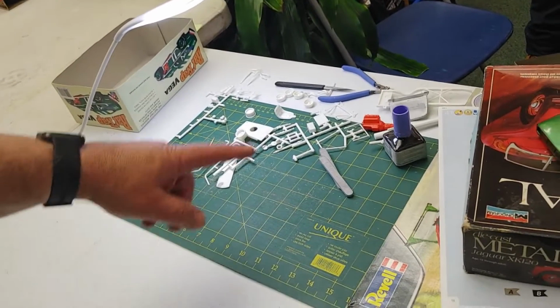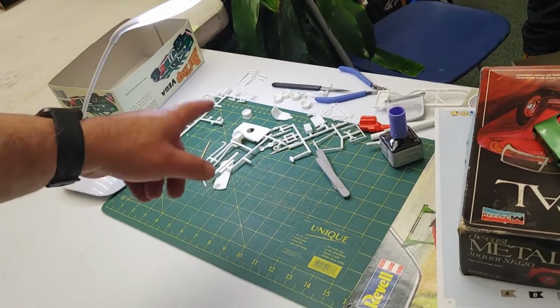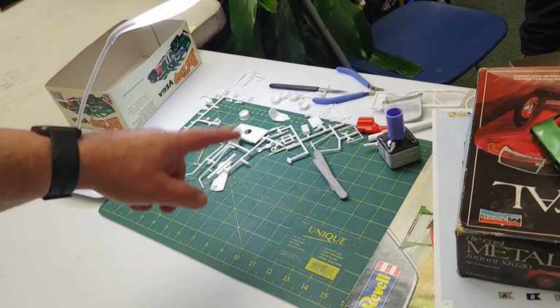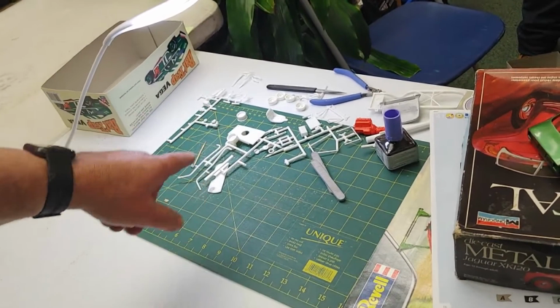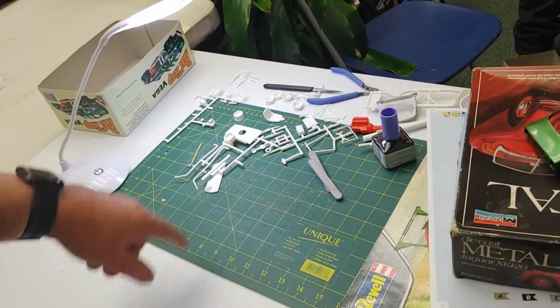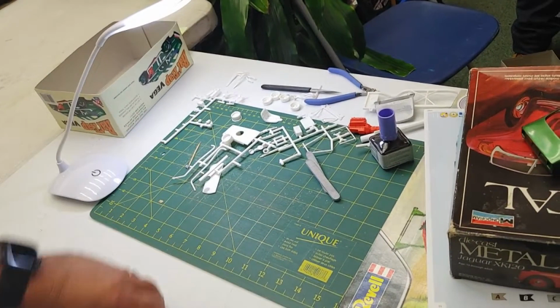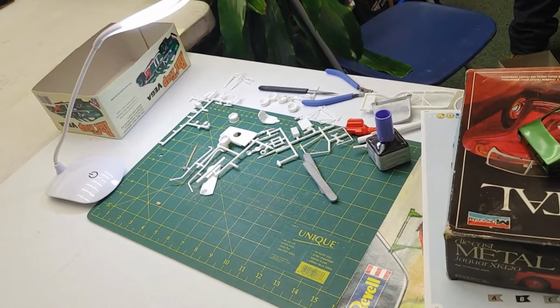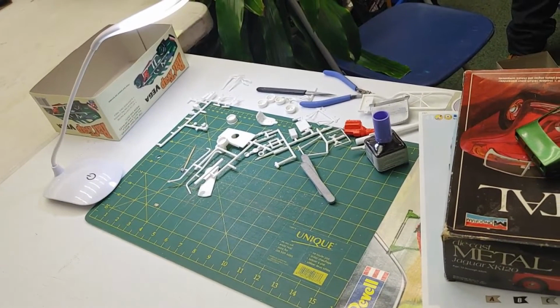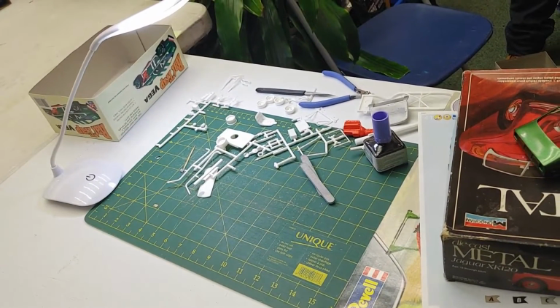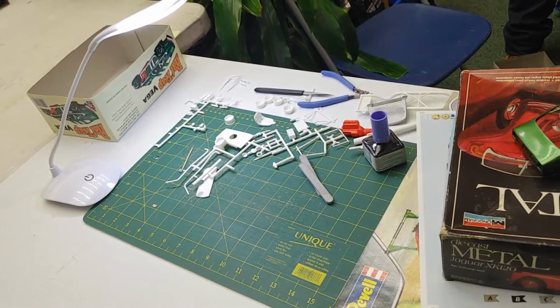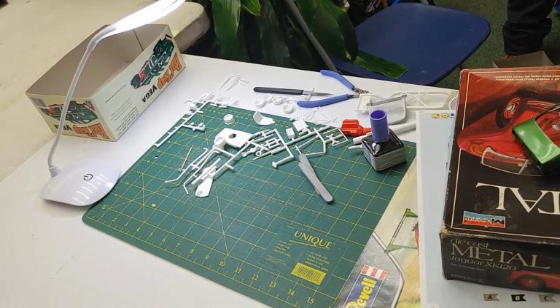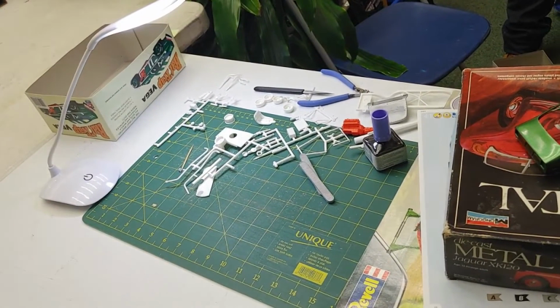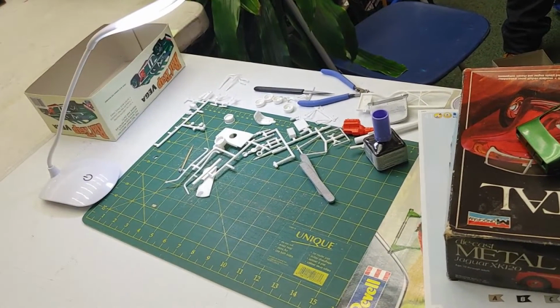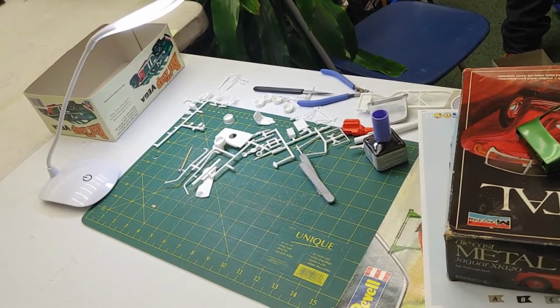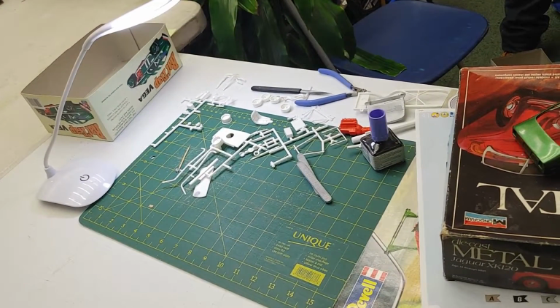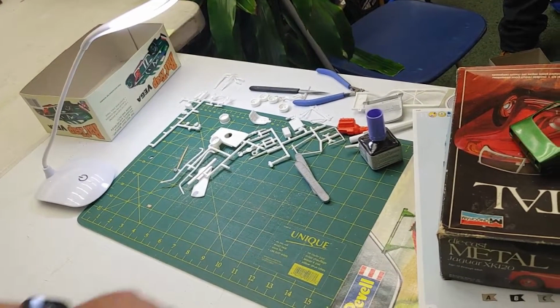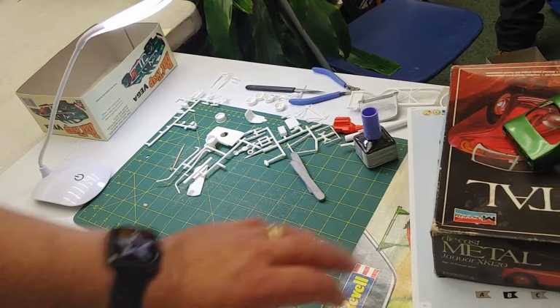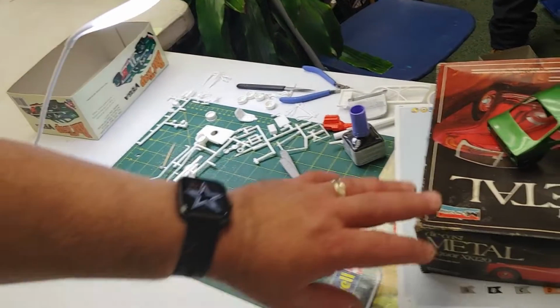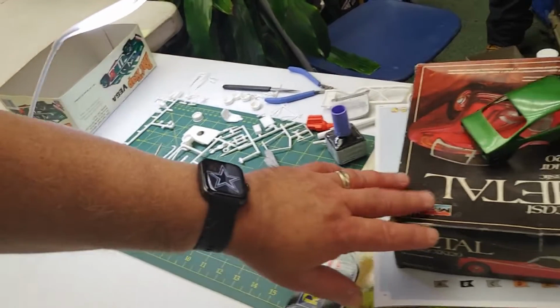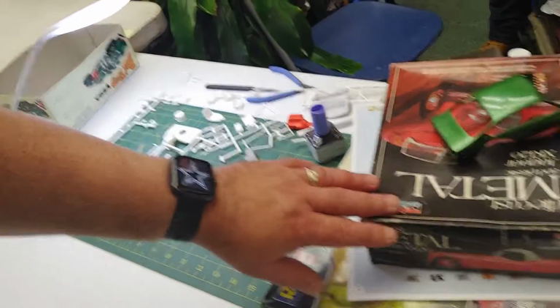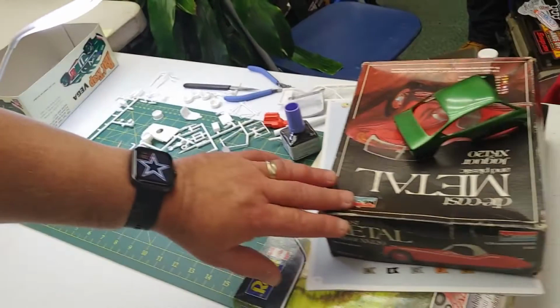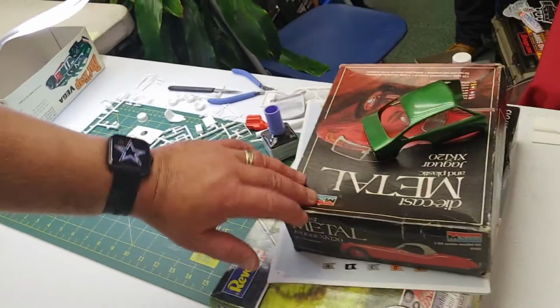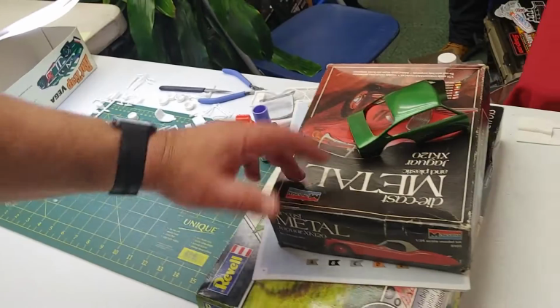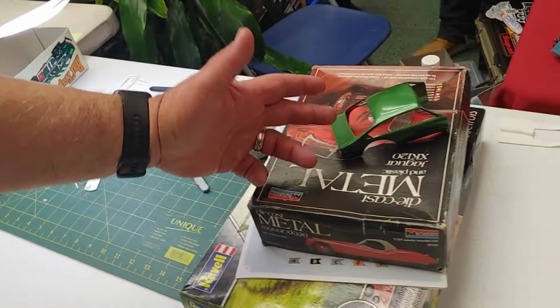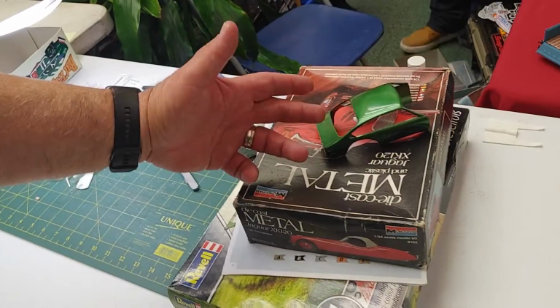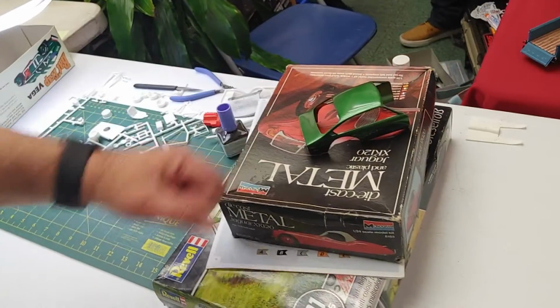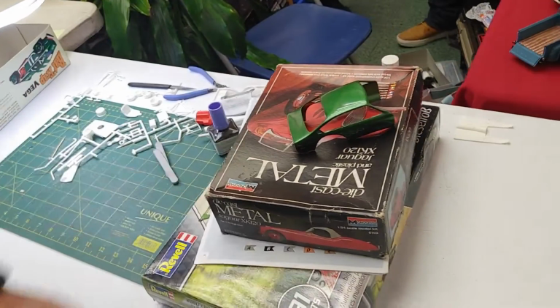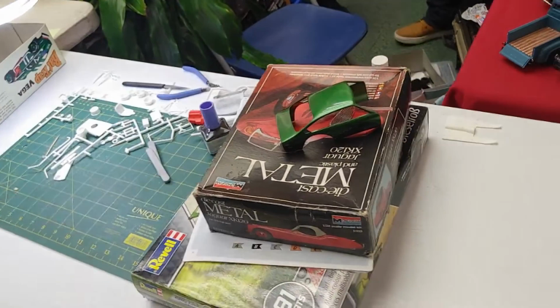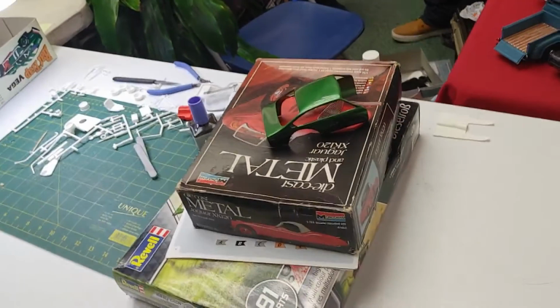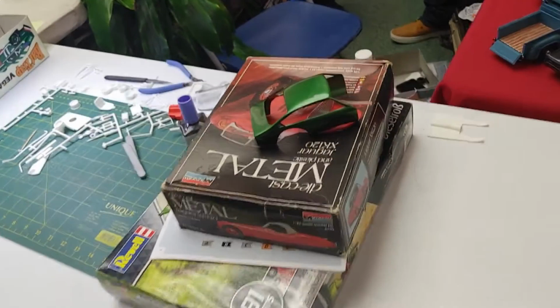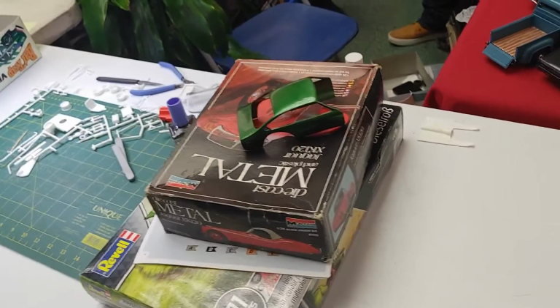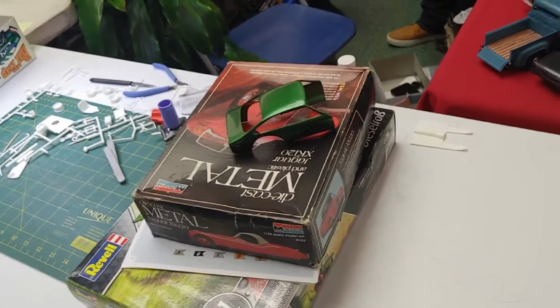He's working on prepping some parts and stuff, showing something that he's painted that he's working on.